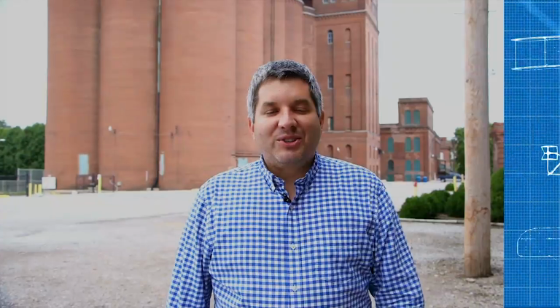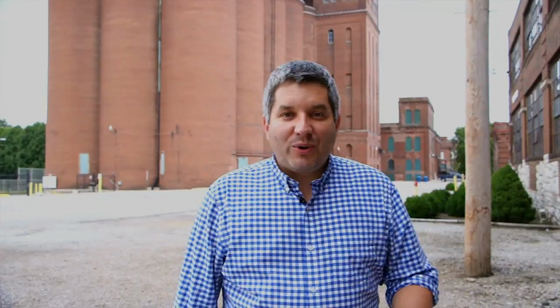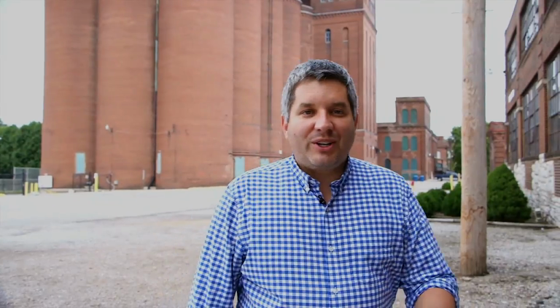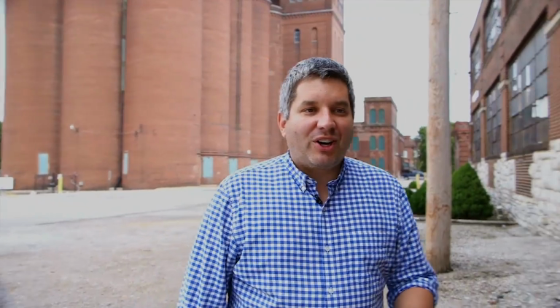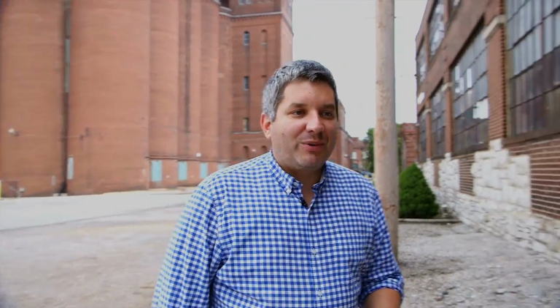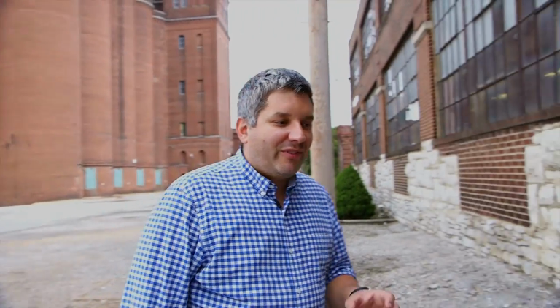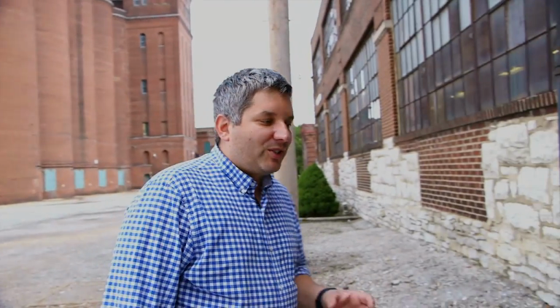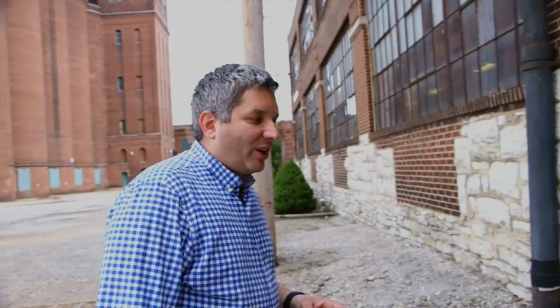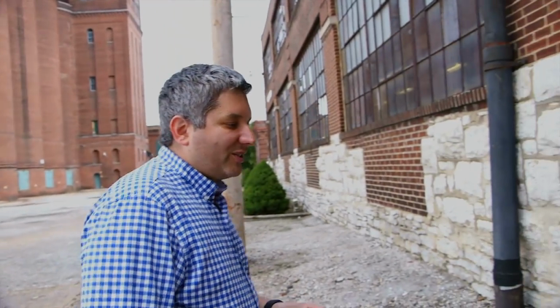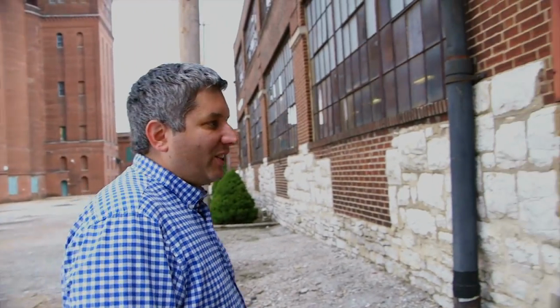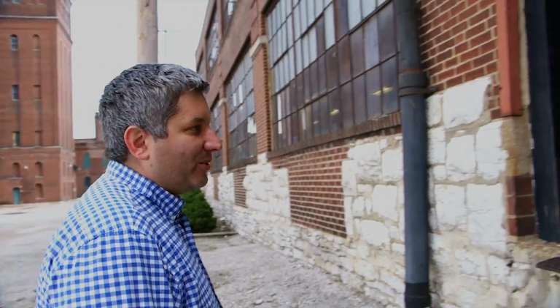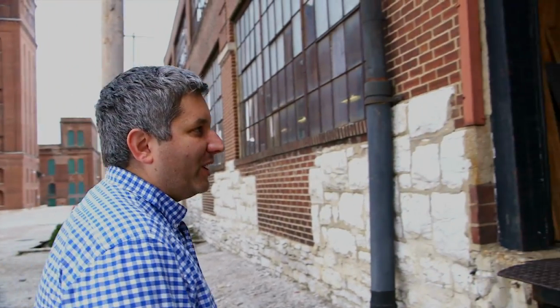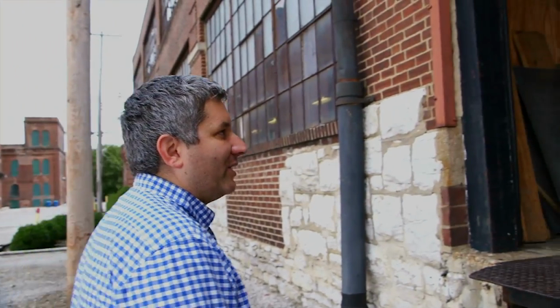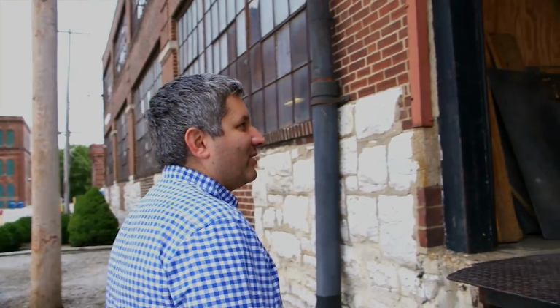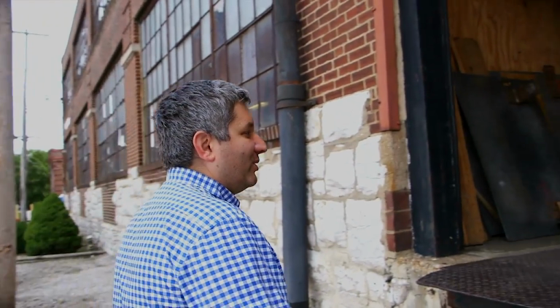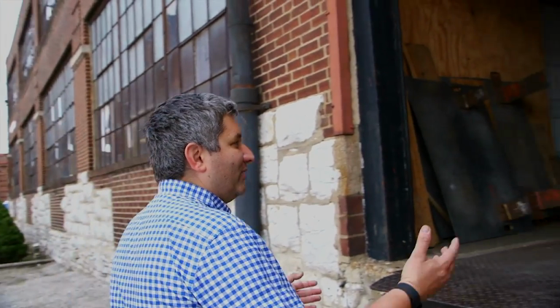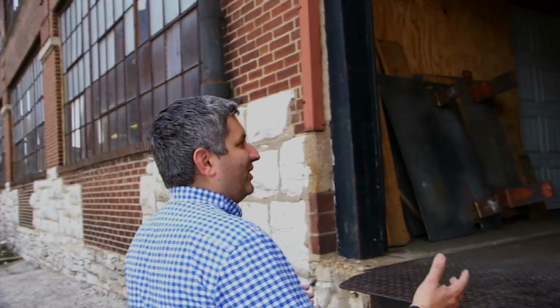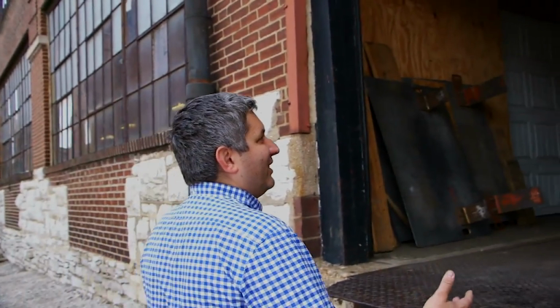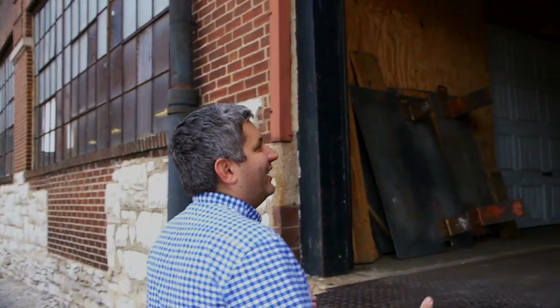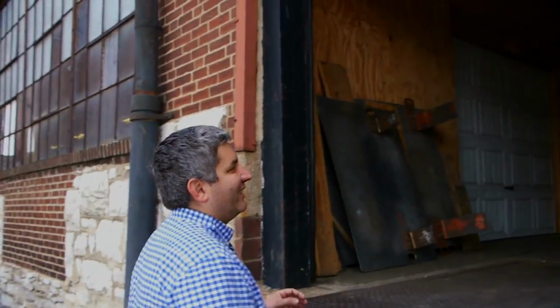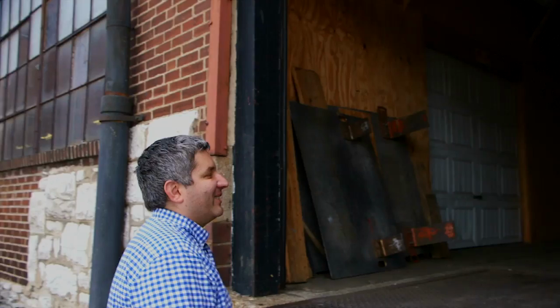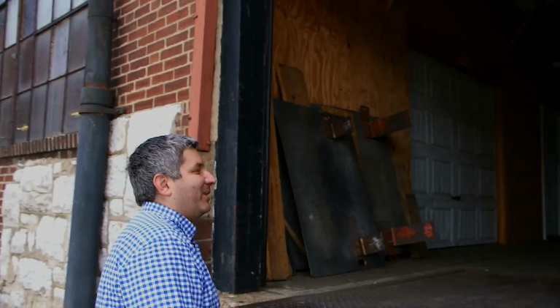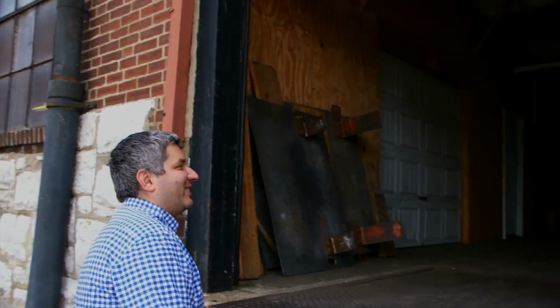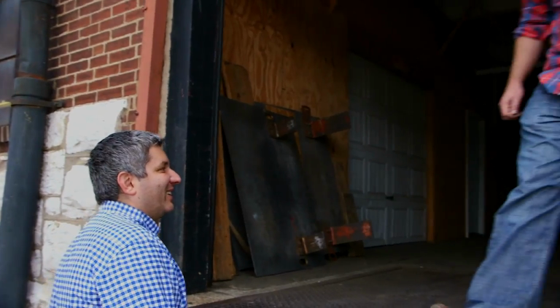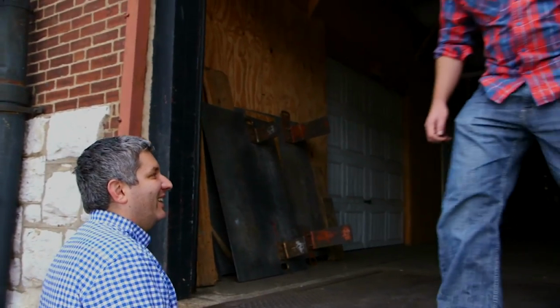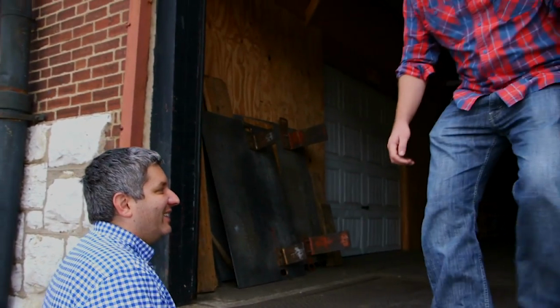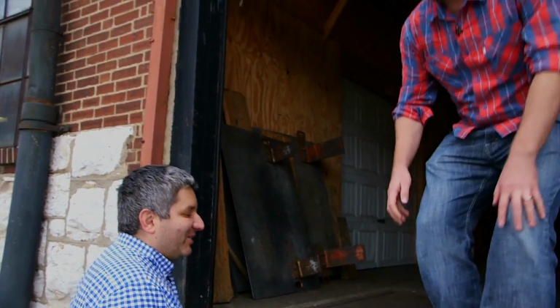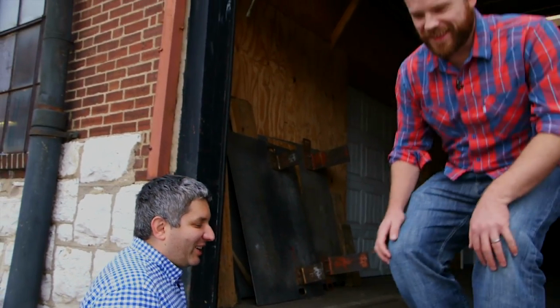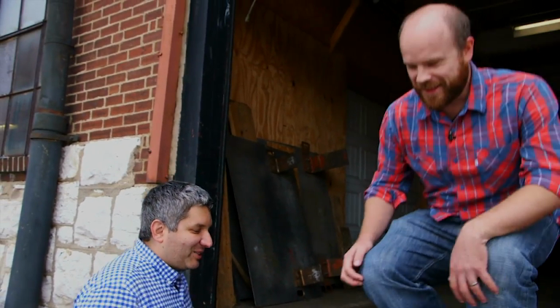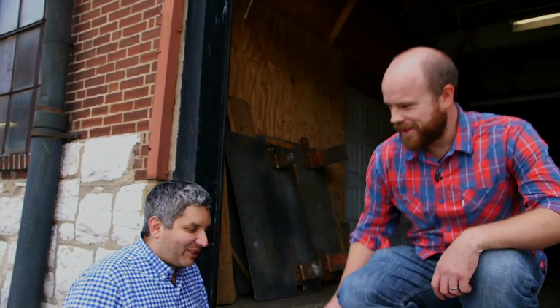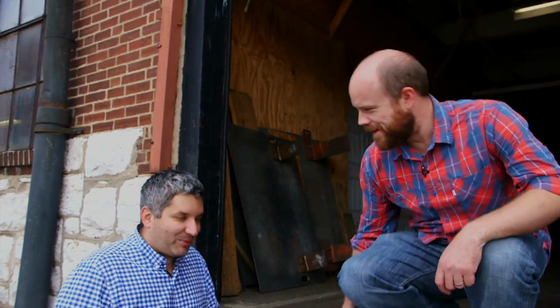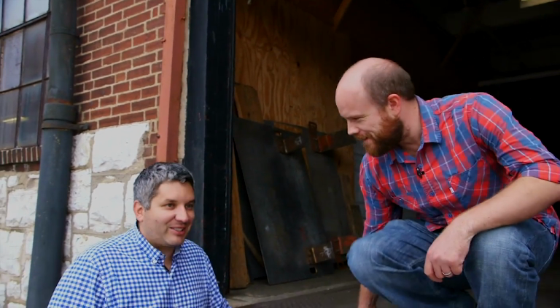We're here talking with Vince Schell of St. Louis Makes. Vince, tell us about this place.